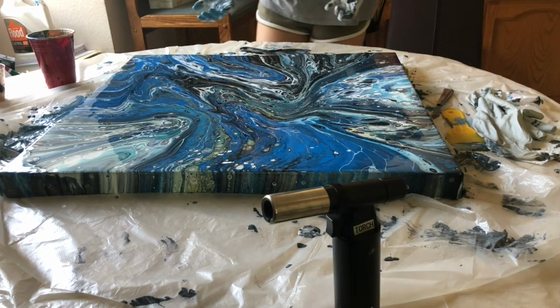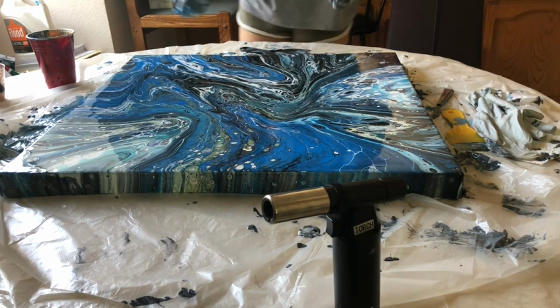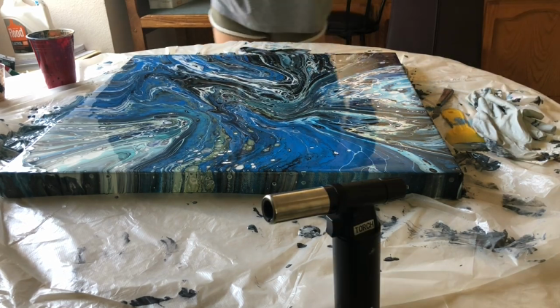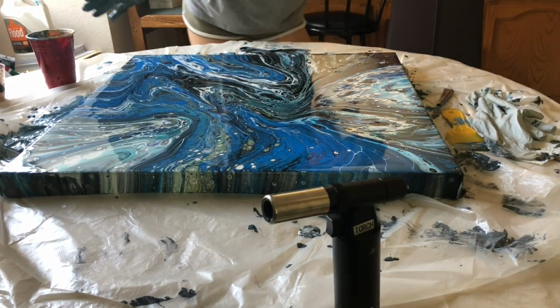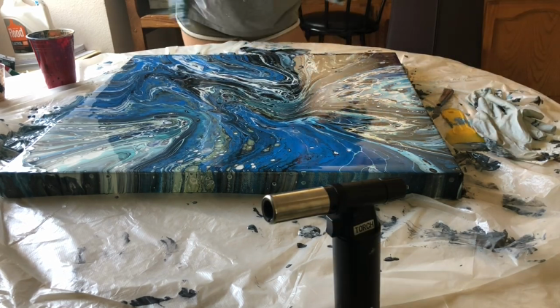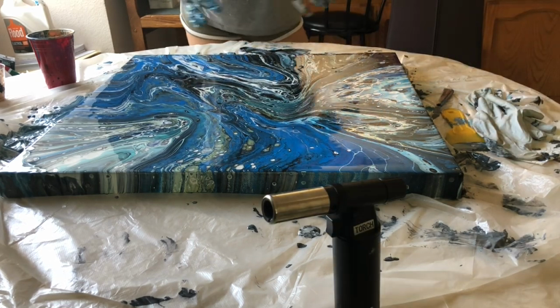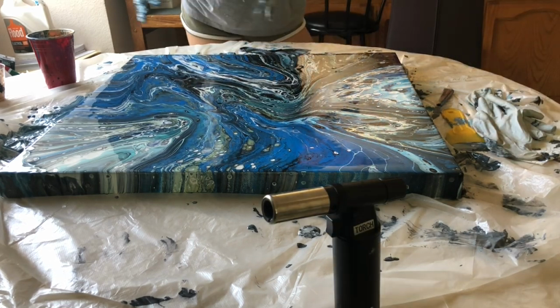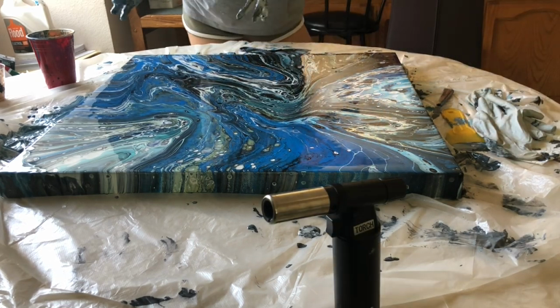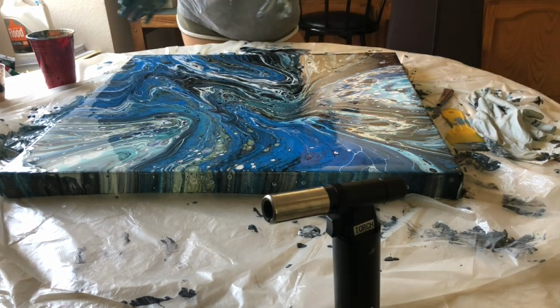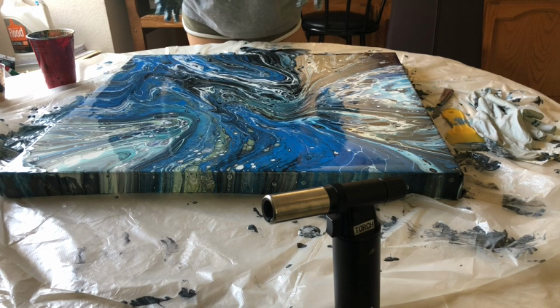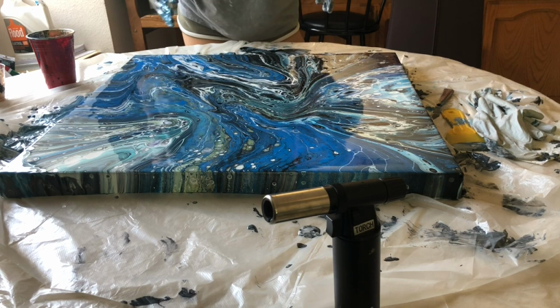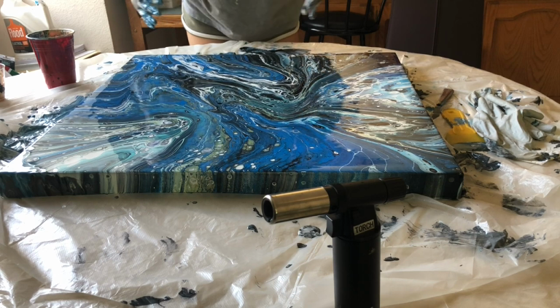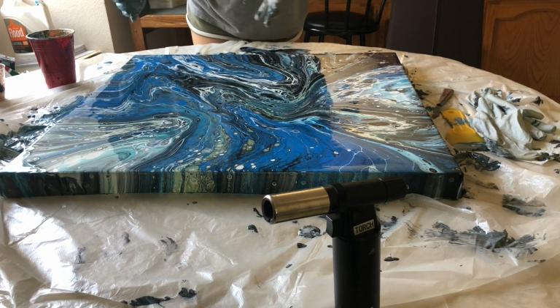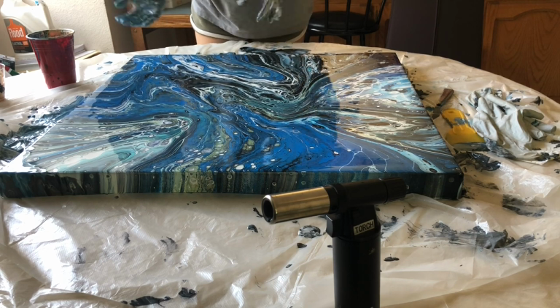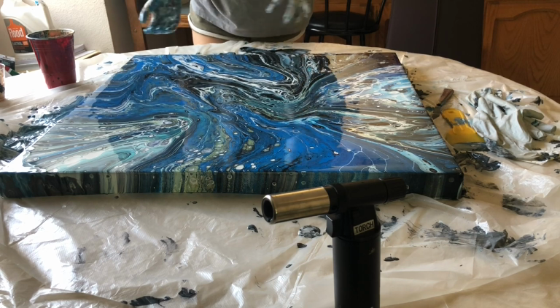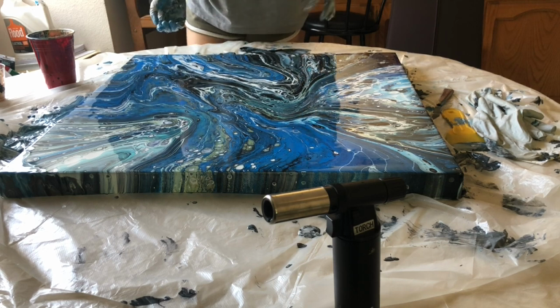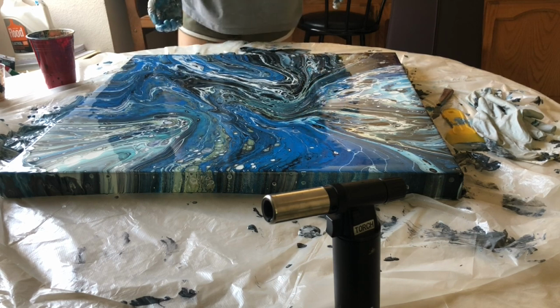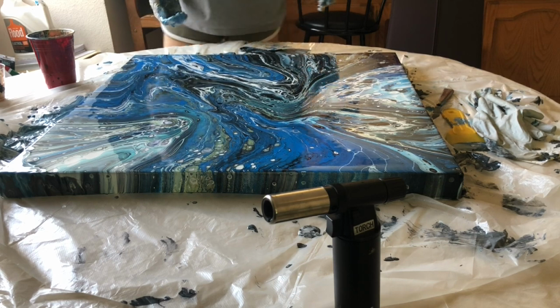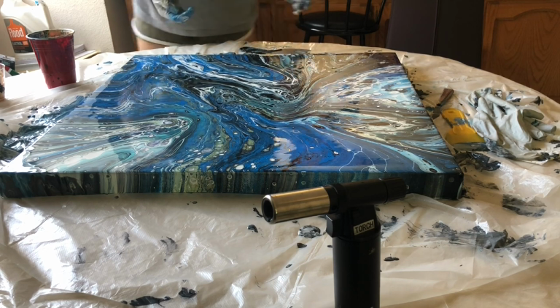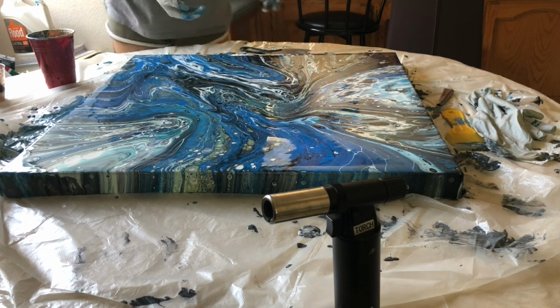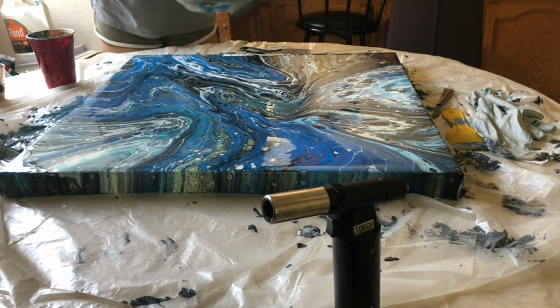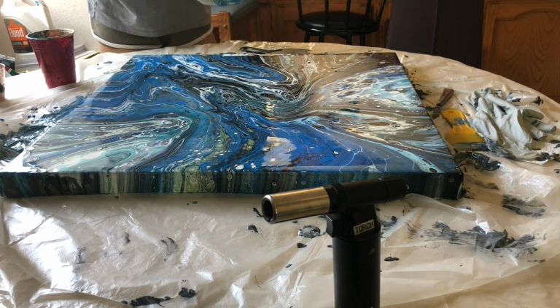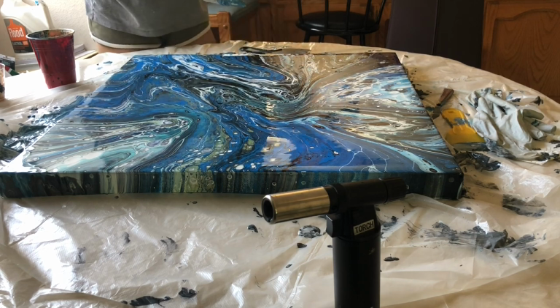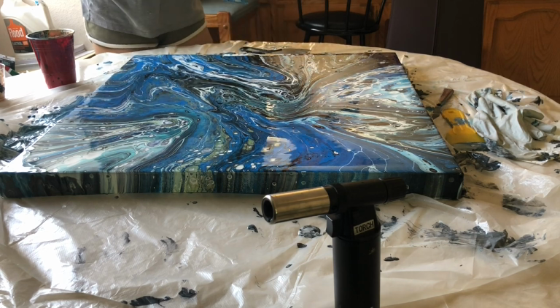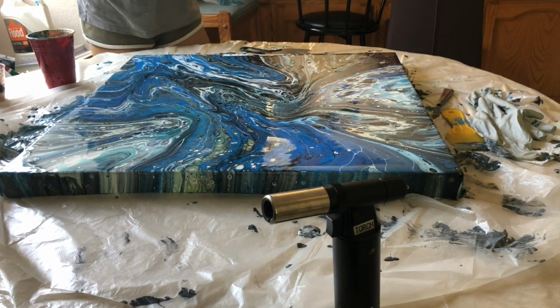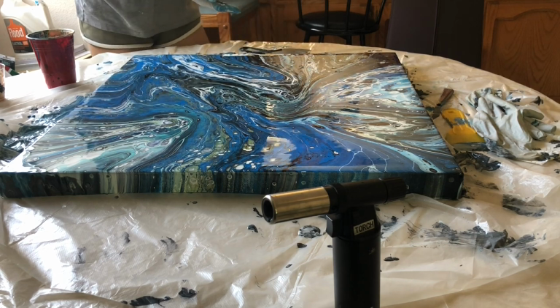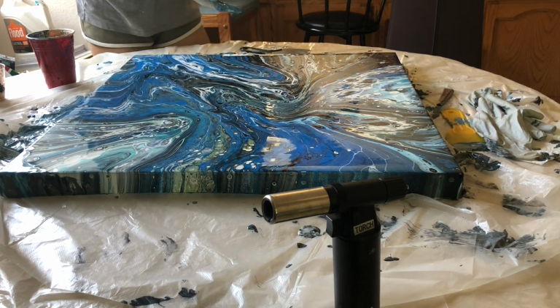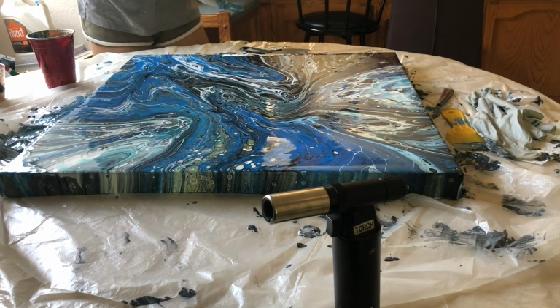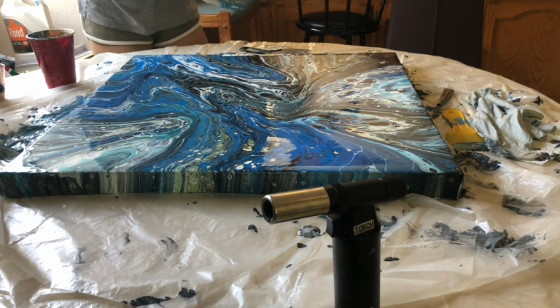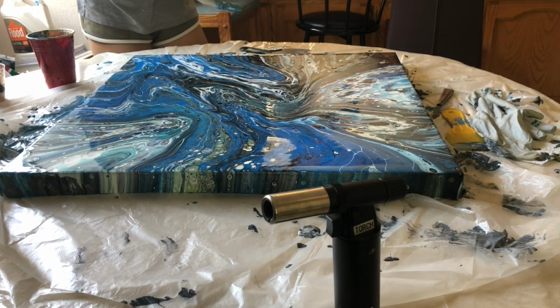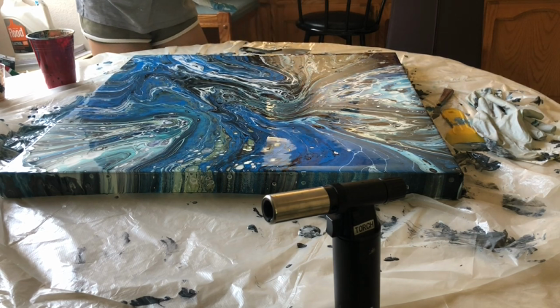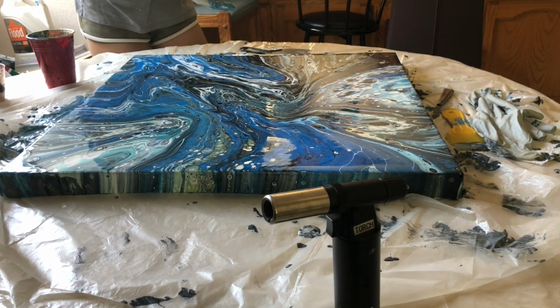It feels so squishy. If you feel like it's too smooth, you can always blow on it.